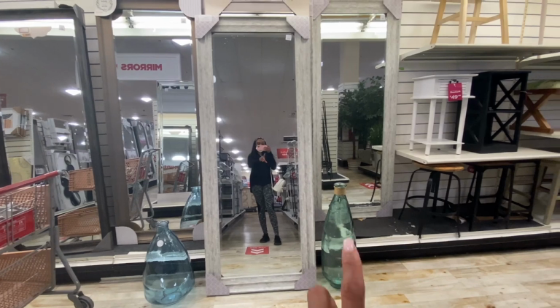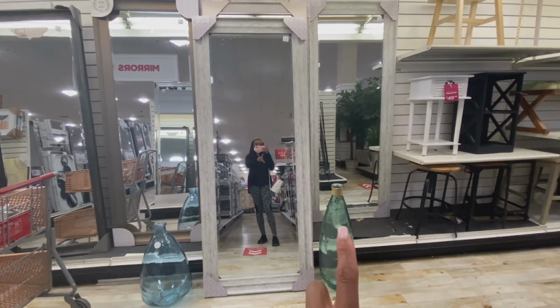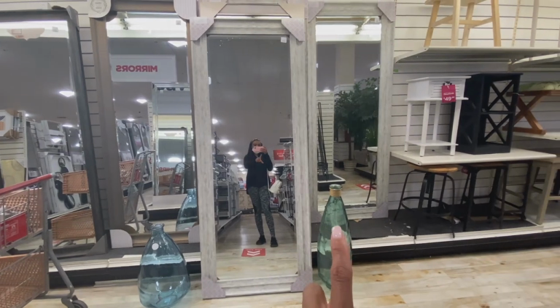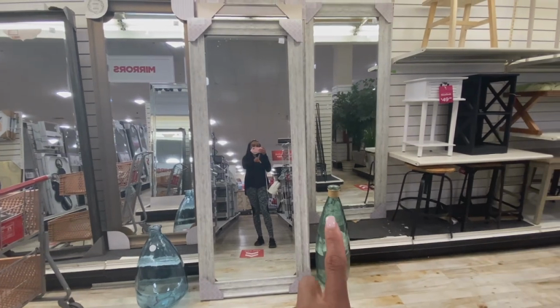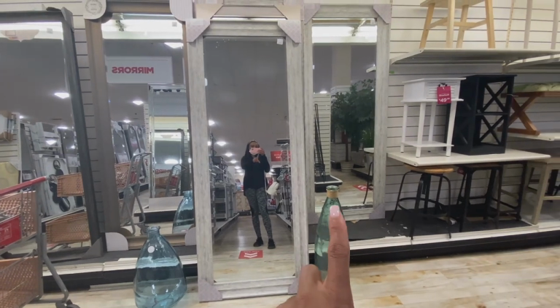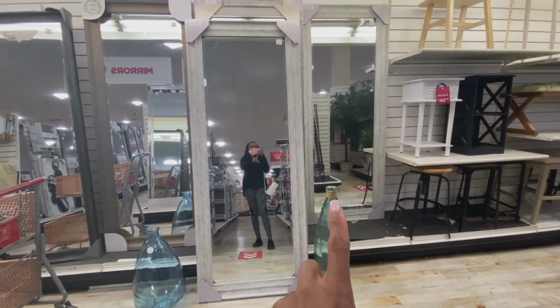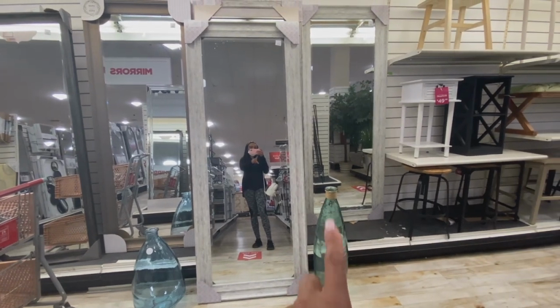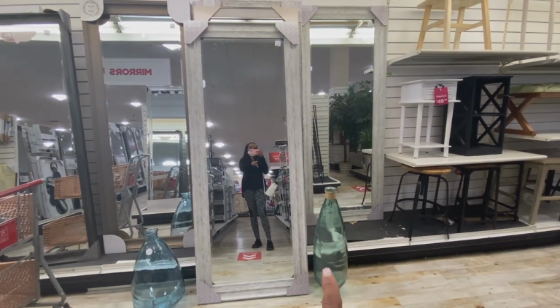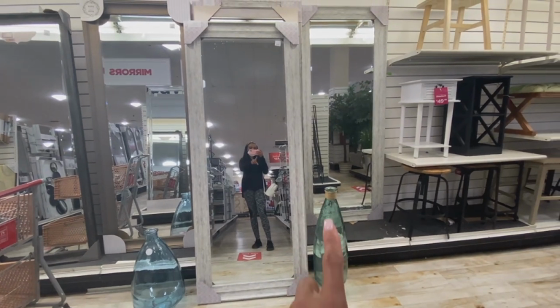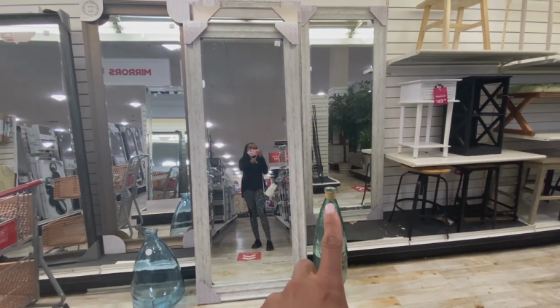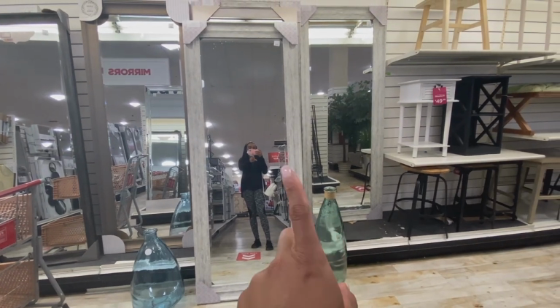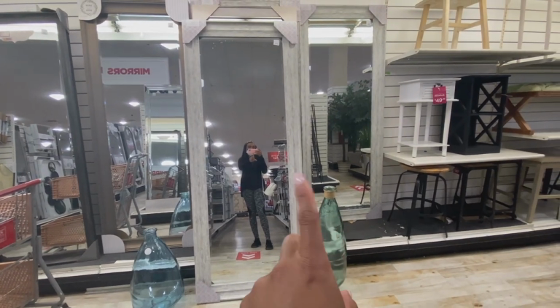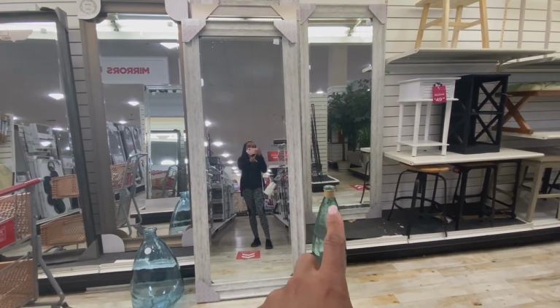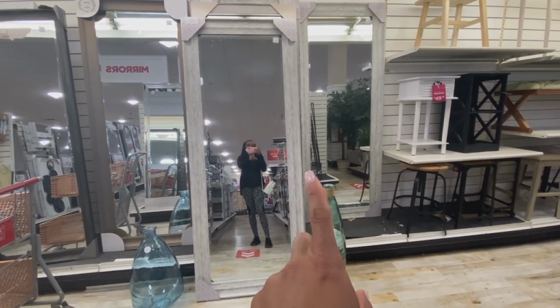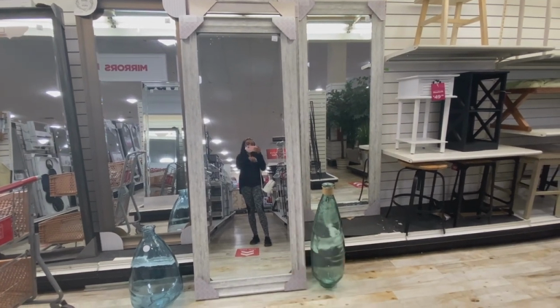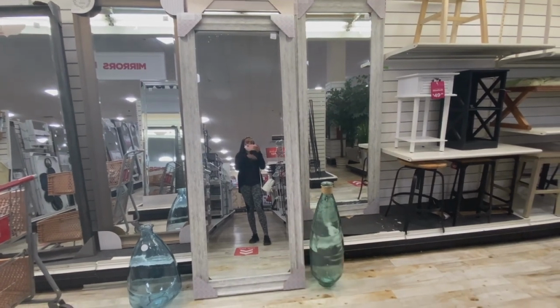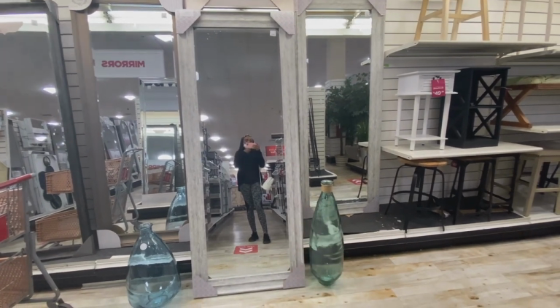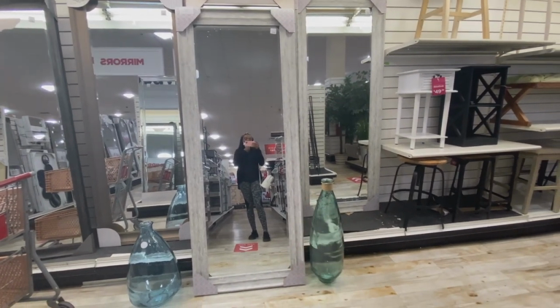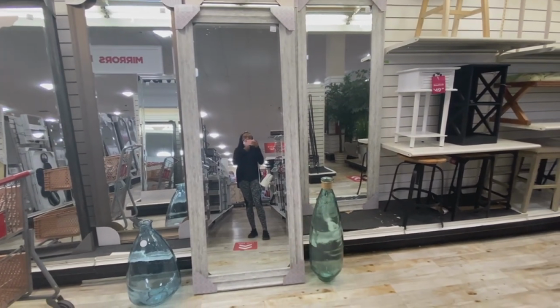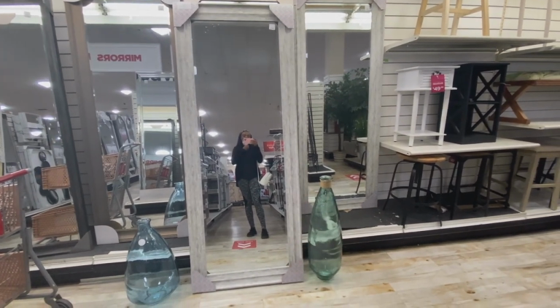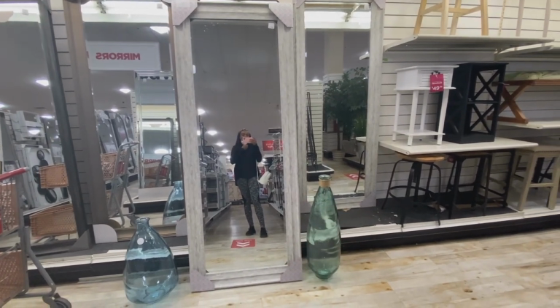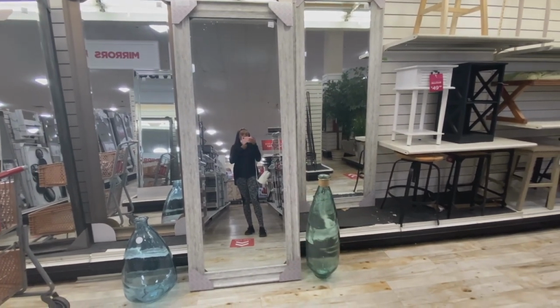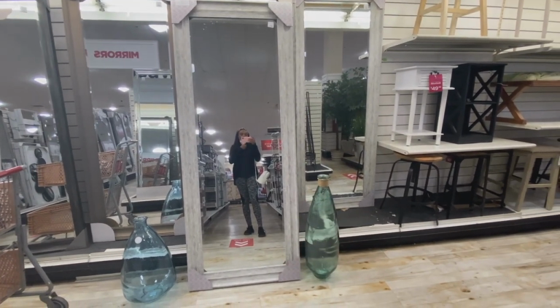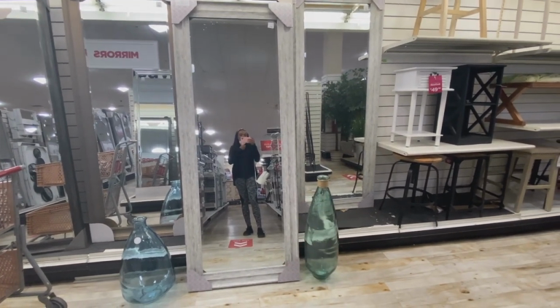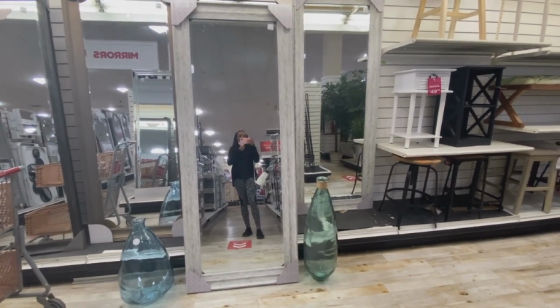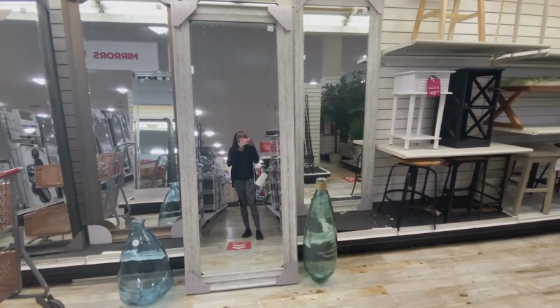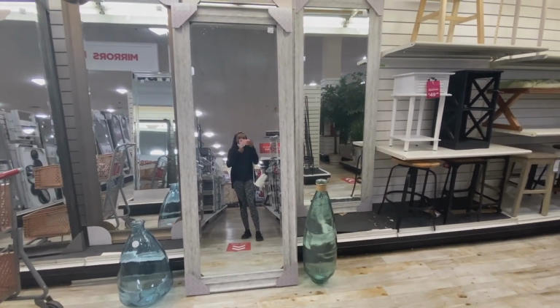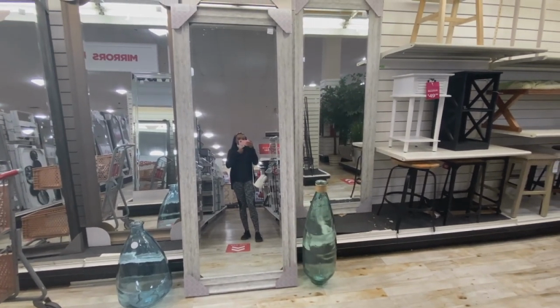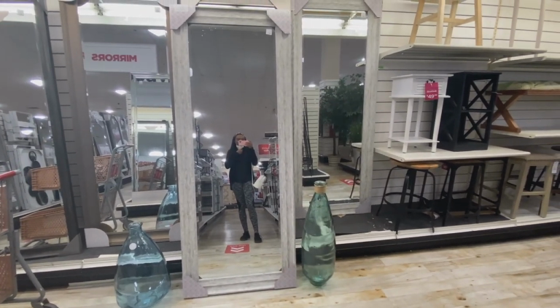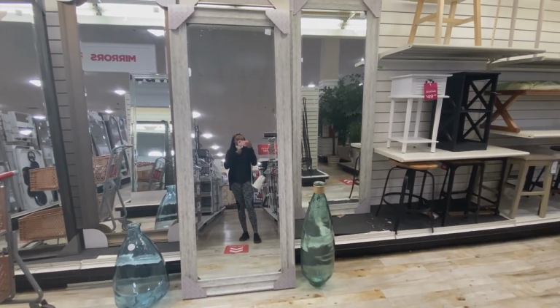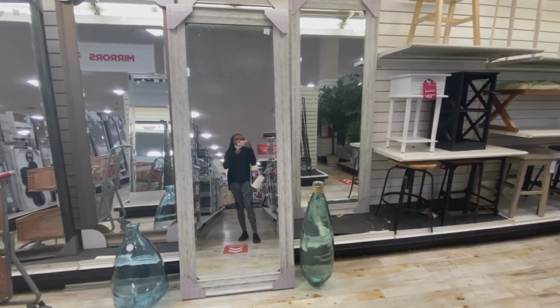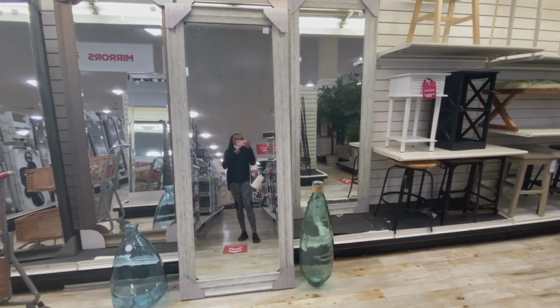It's this vase plus a few stems in it to give it some height.